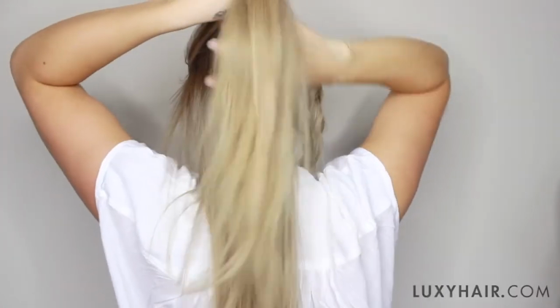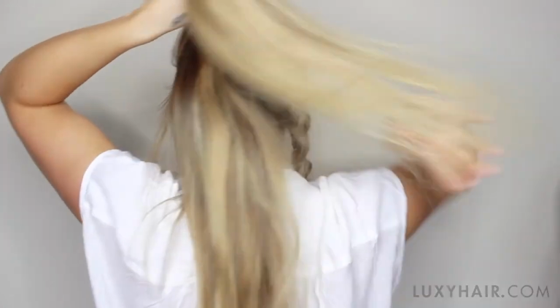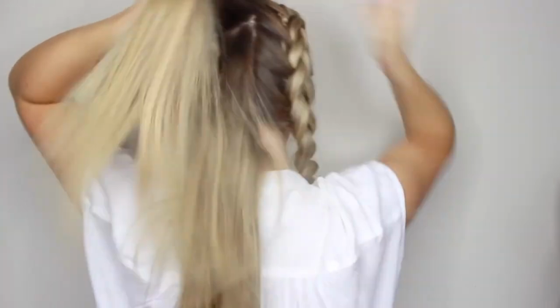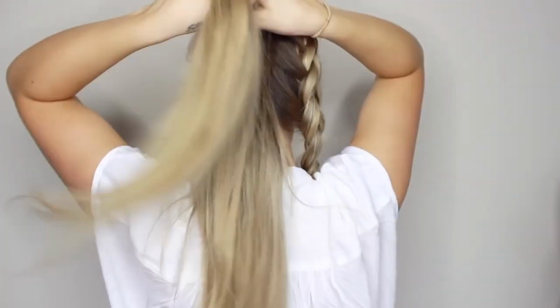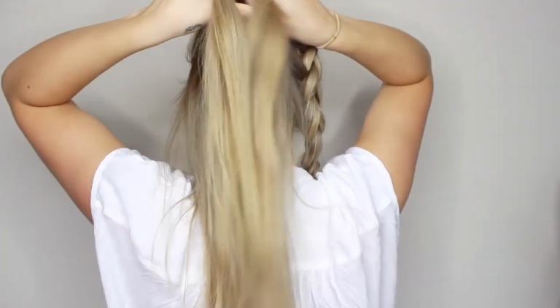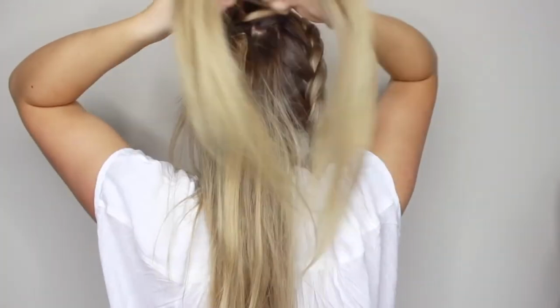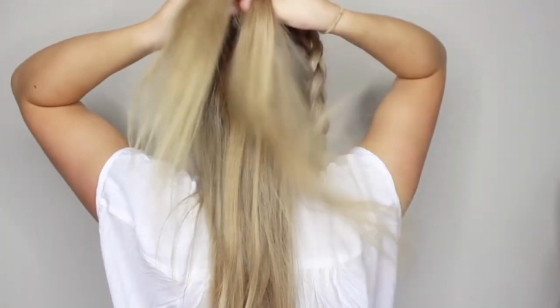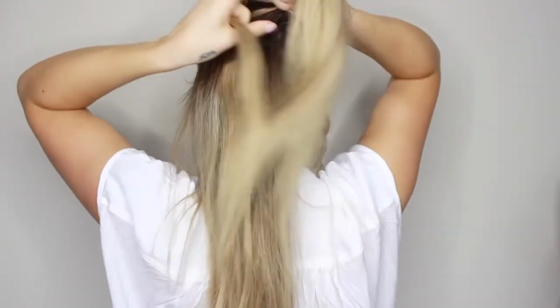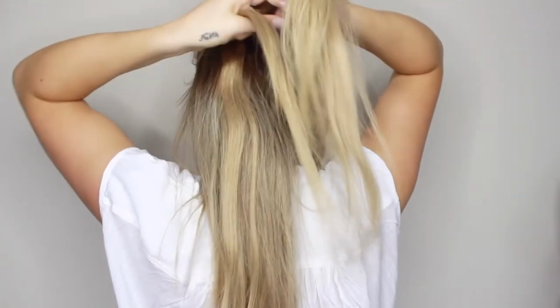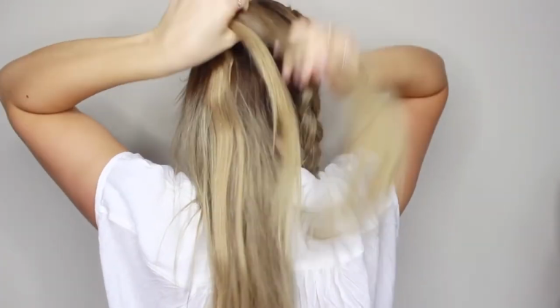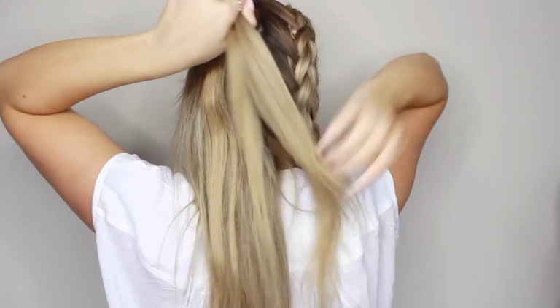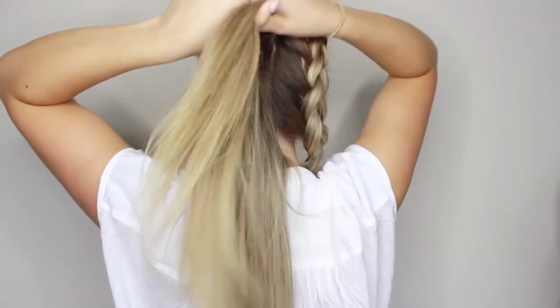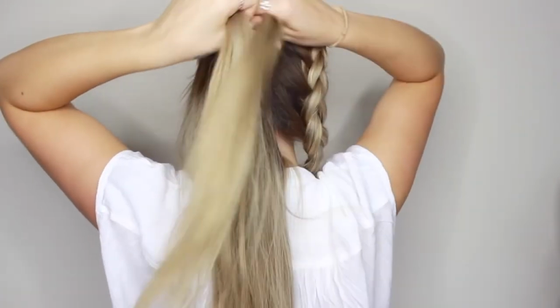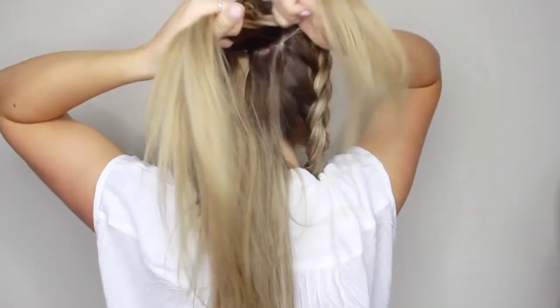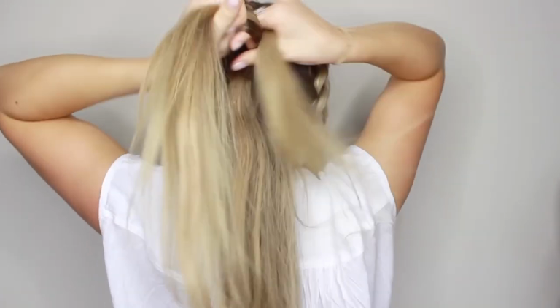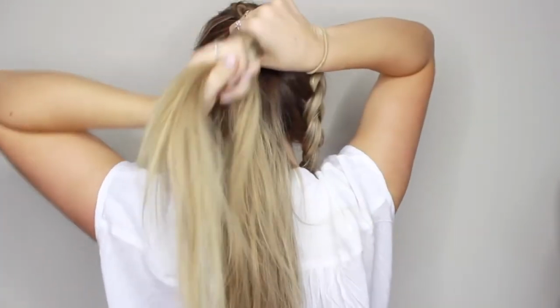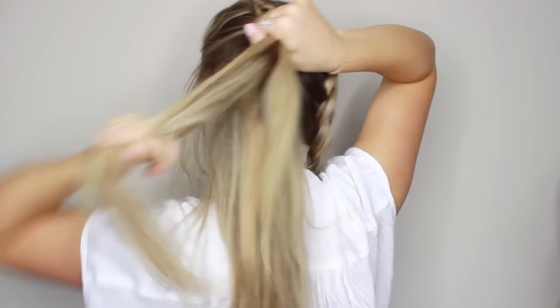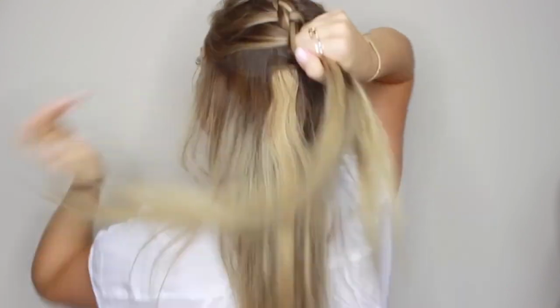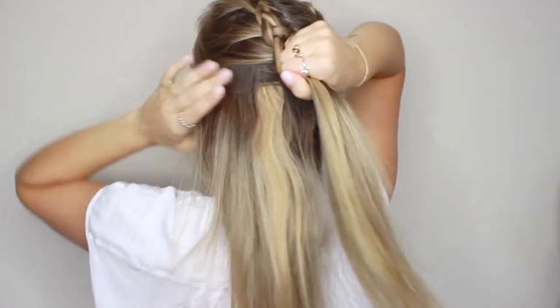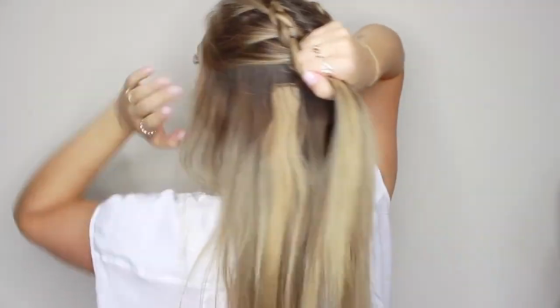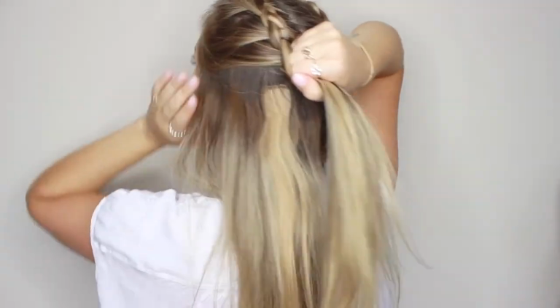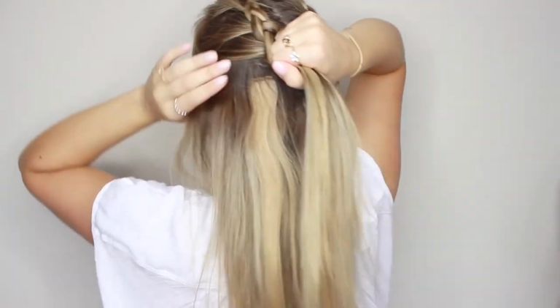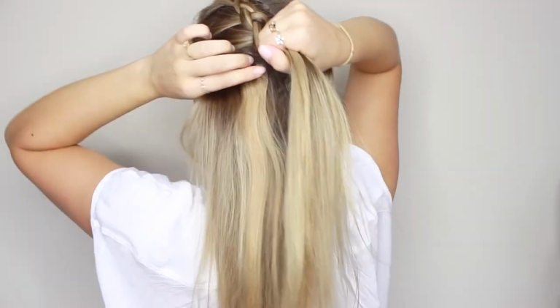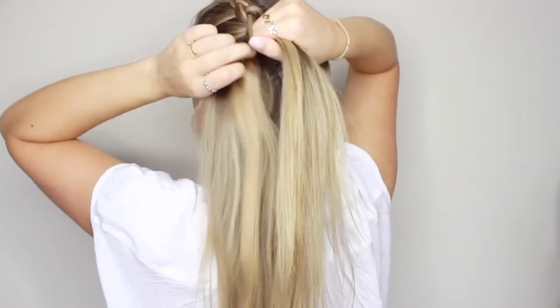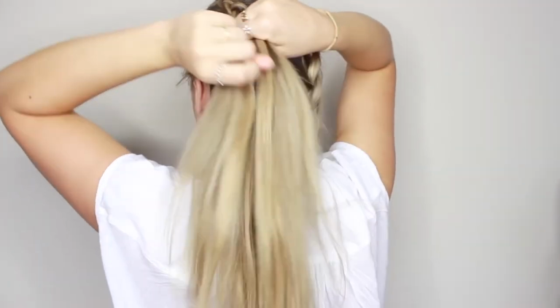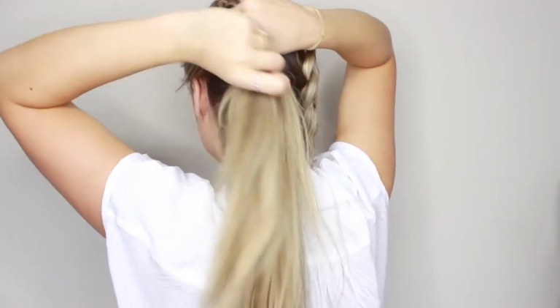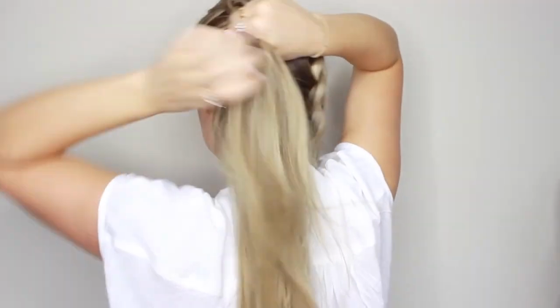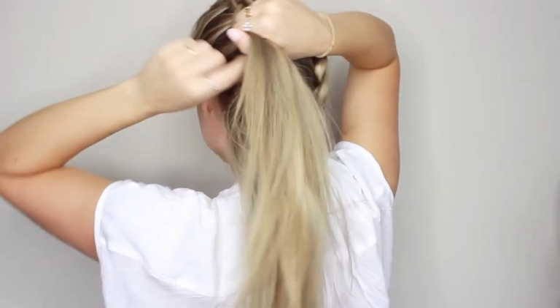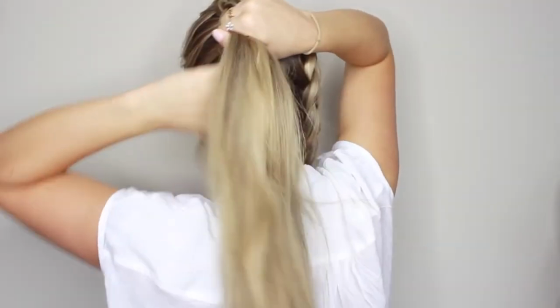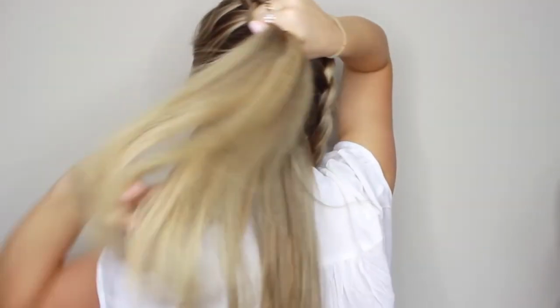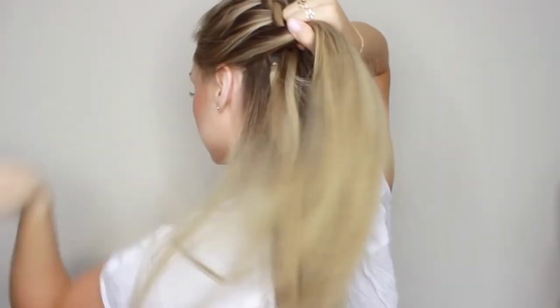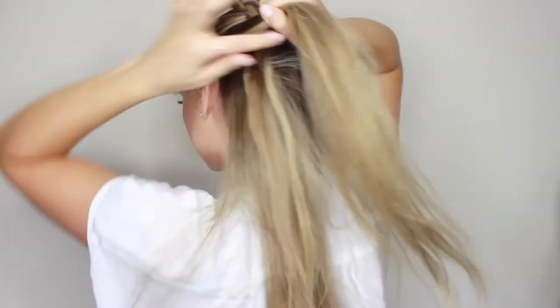I prefer to do my dutch braids a little bit tighter so that it doesn't fall out when I pull it out at the end. If you do your braid too loose then it might fall out.